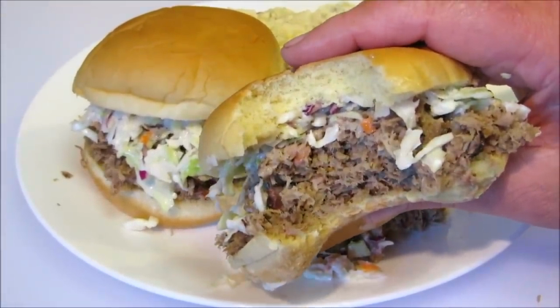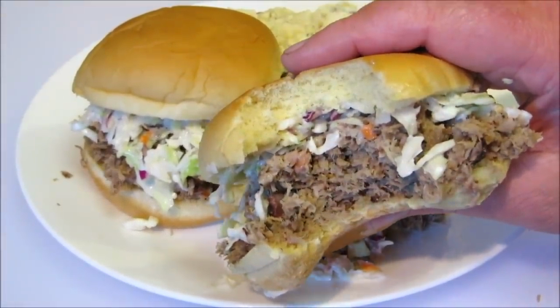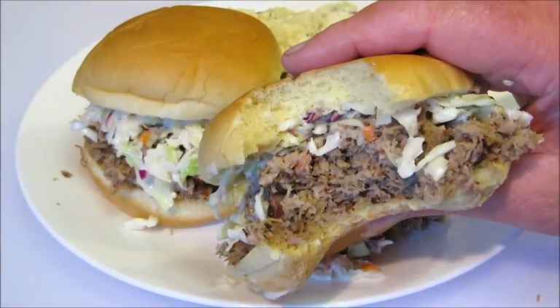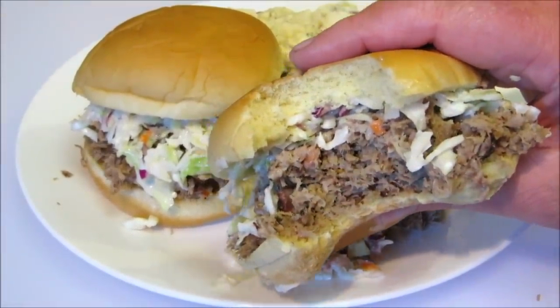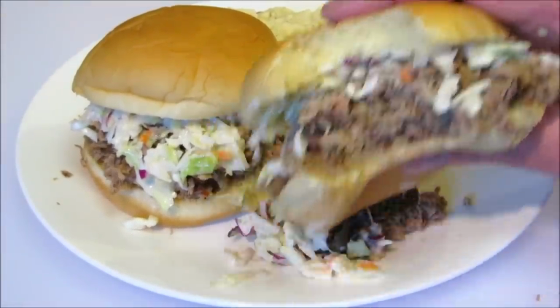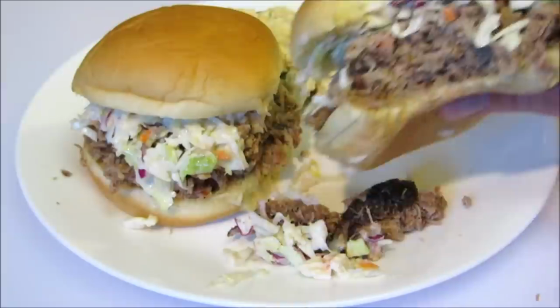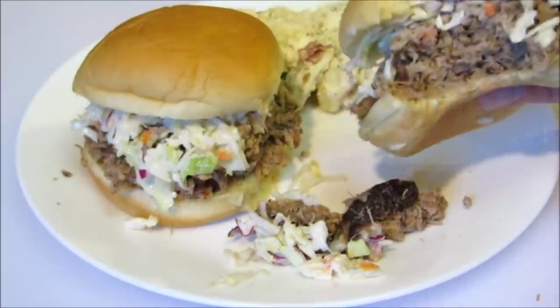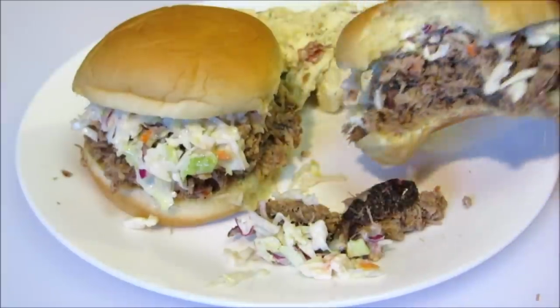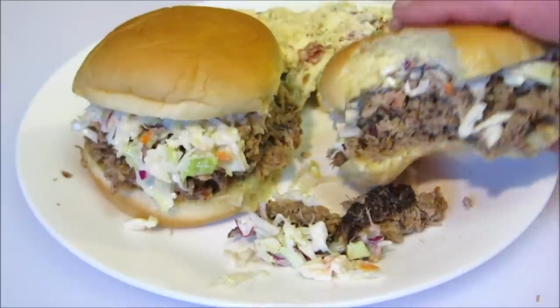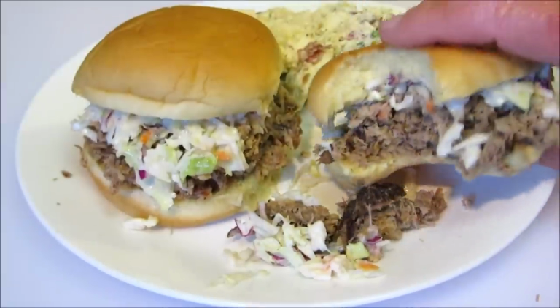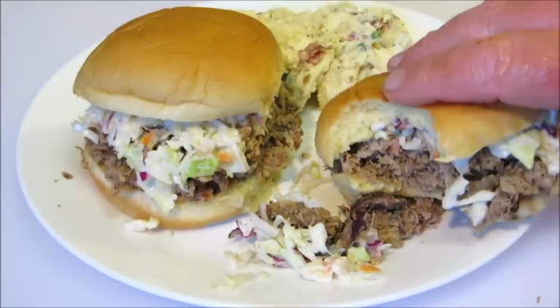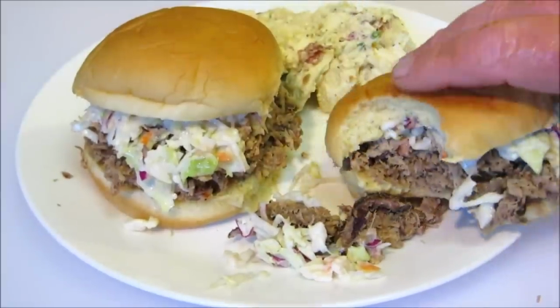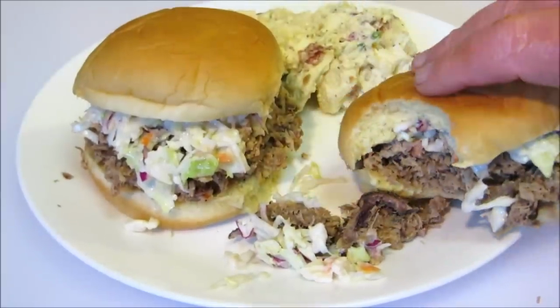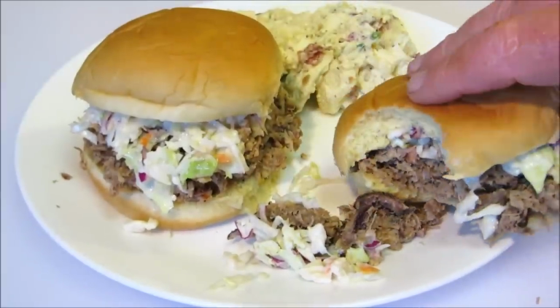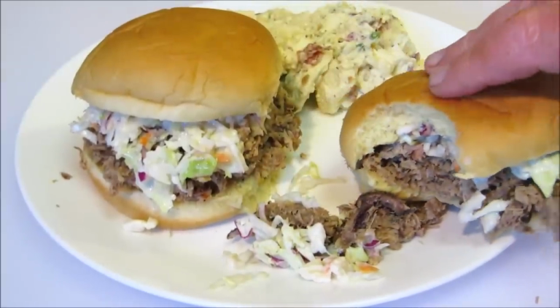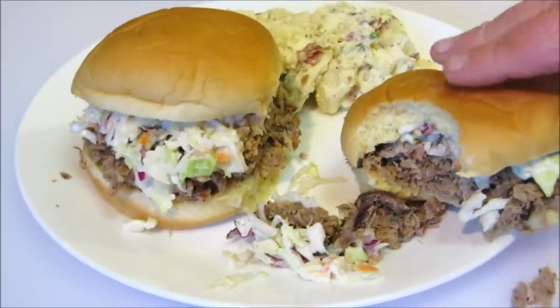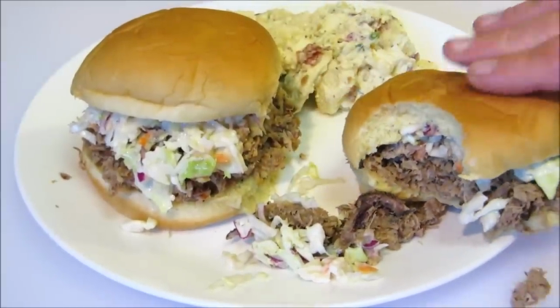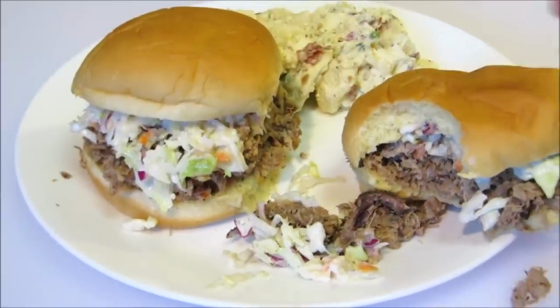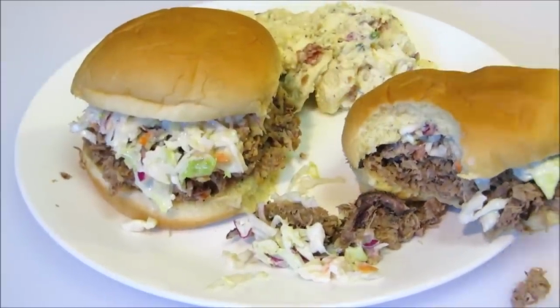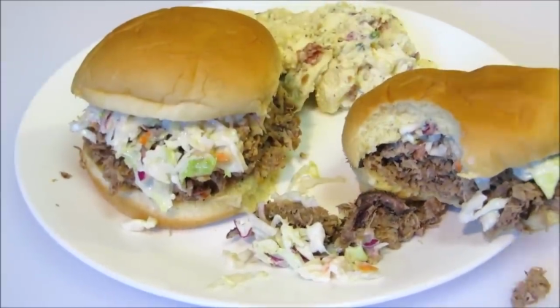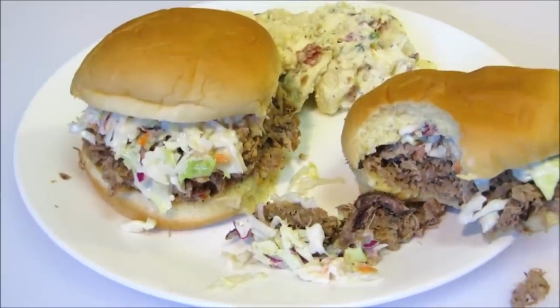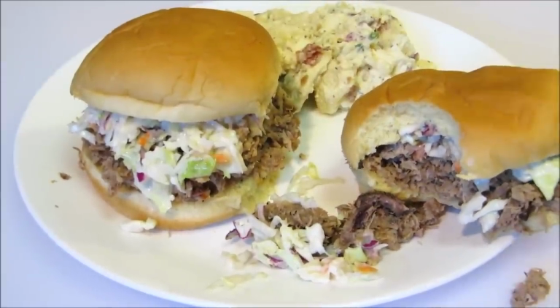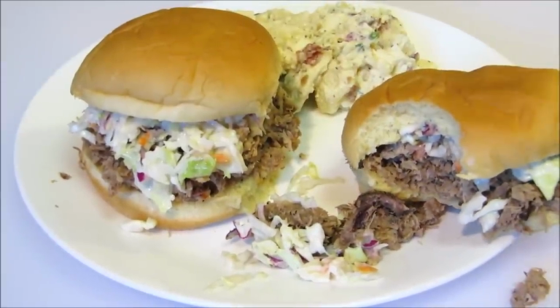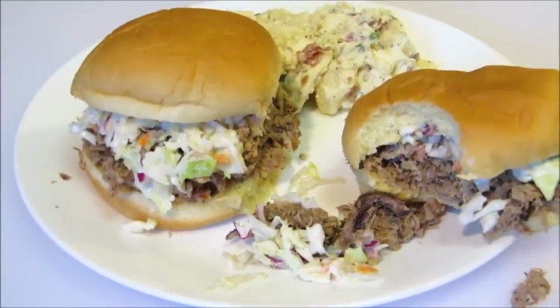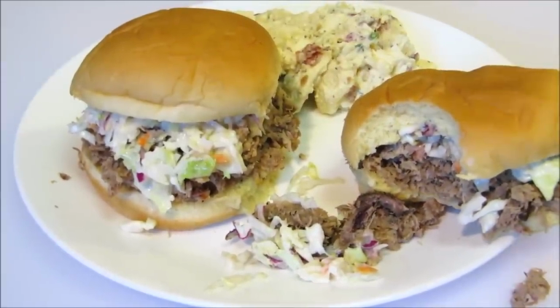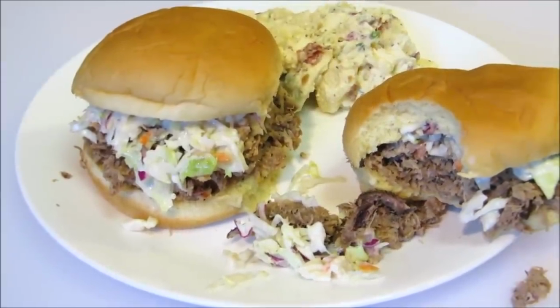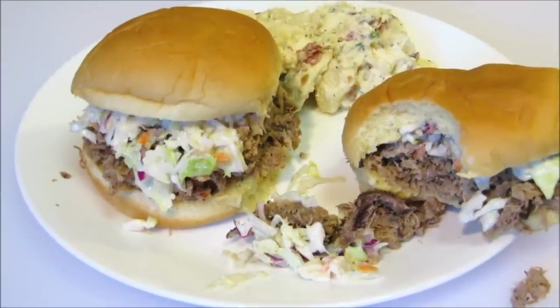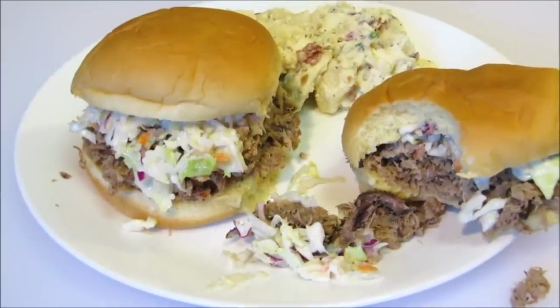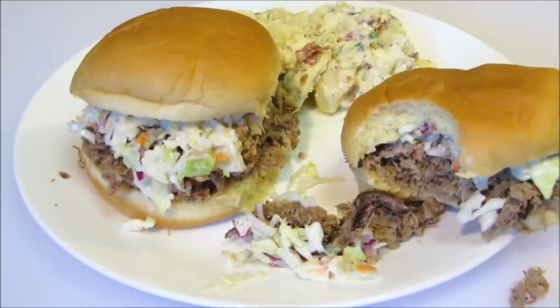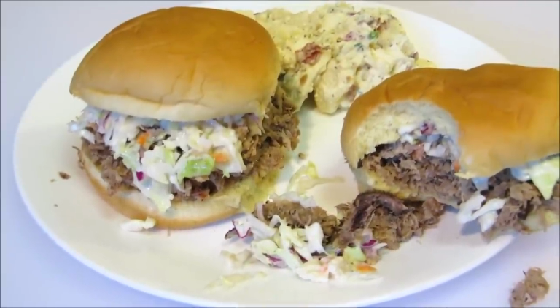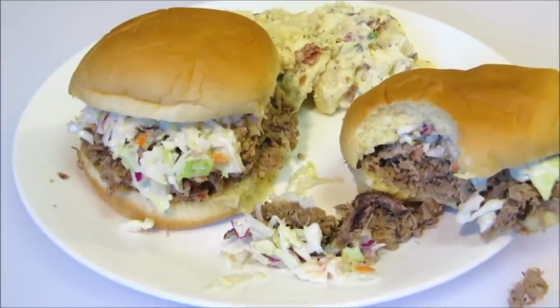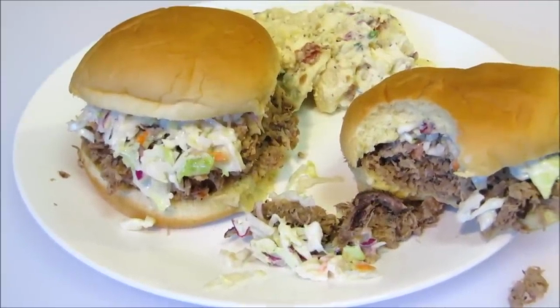Absolutely delicious. Thank you guys very much for watching — I hope you give this a try and I'll see you next time.